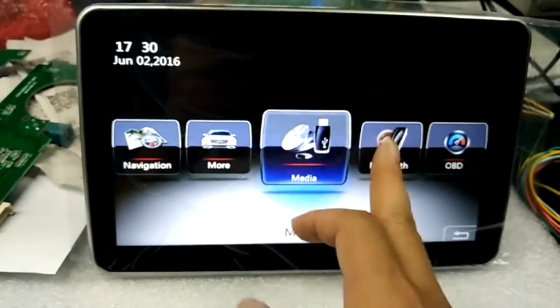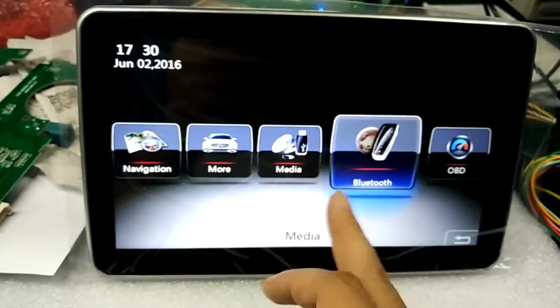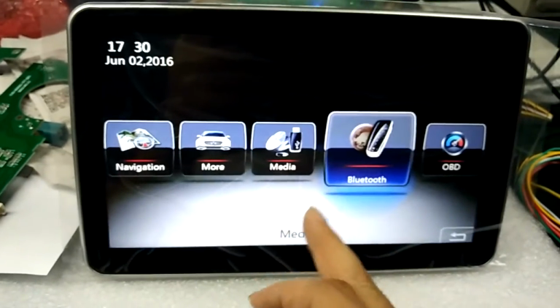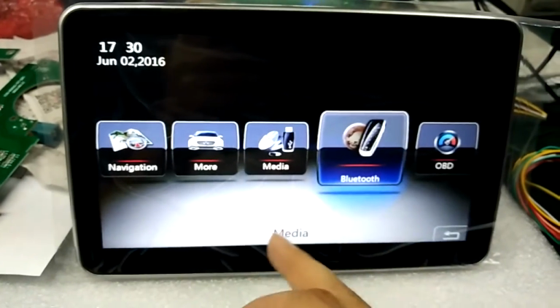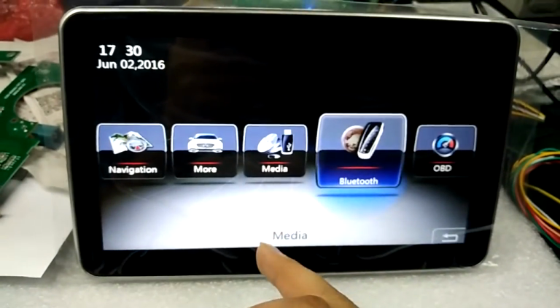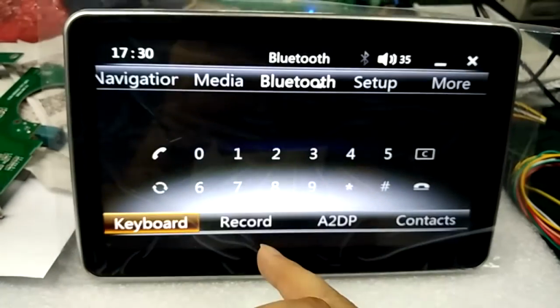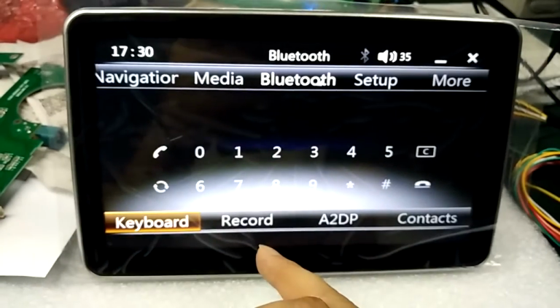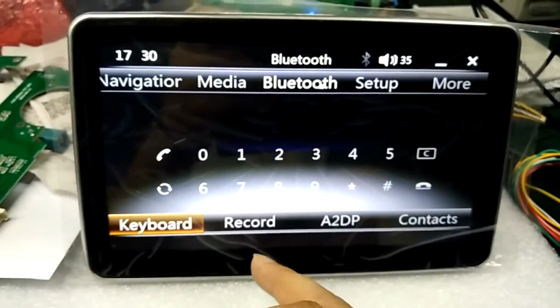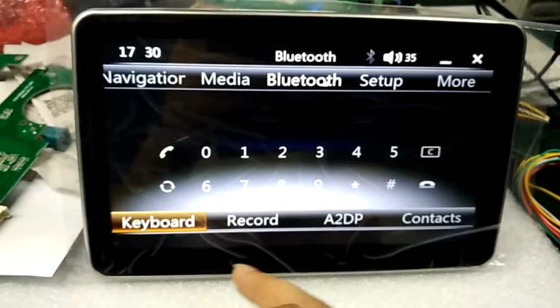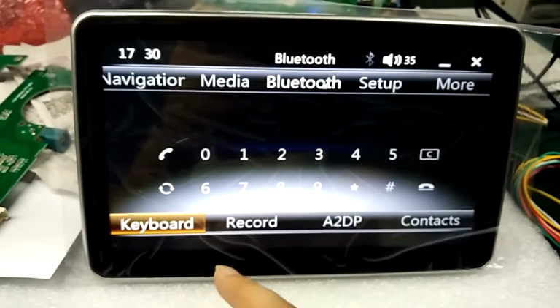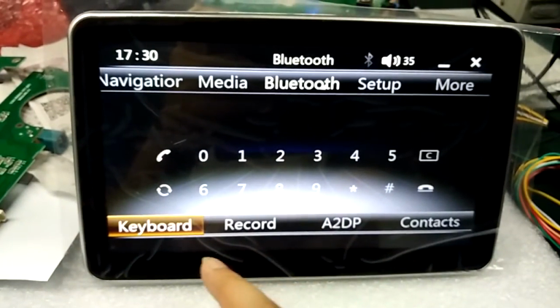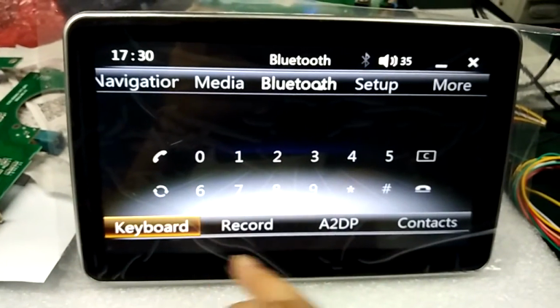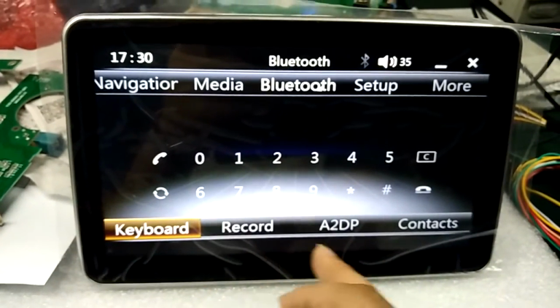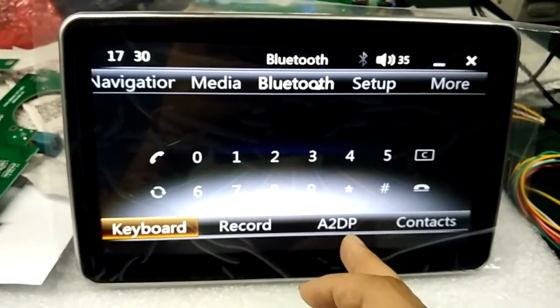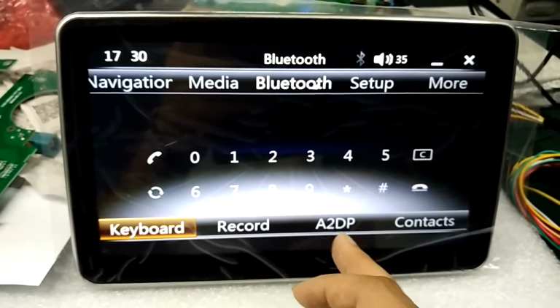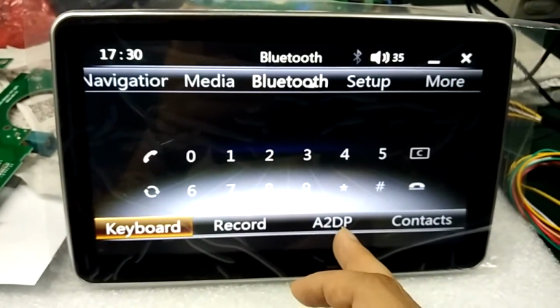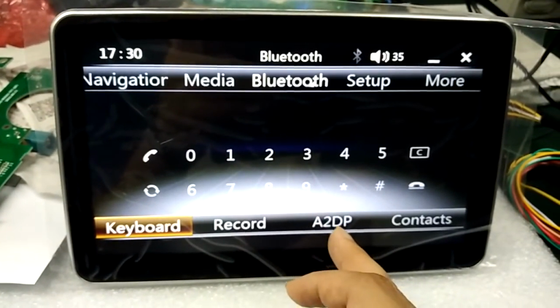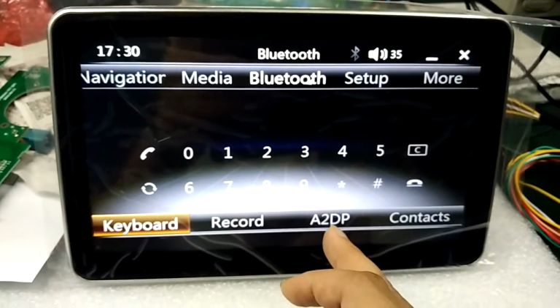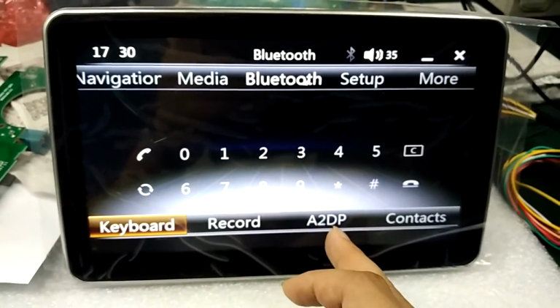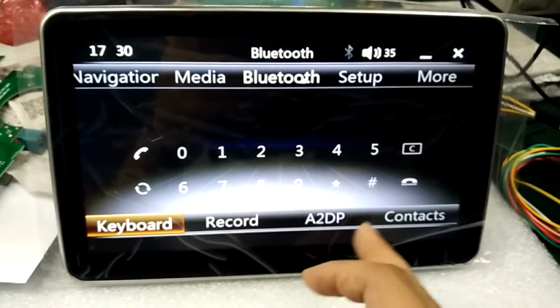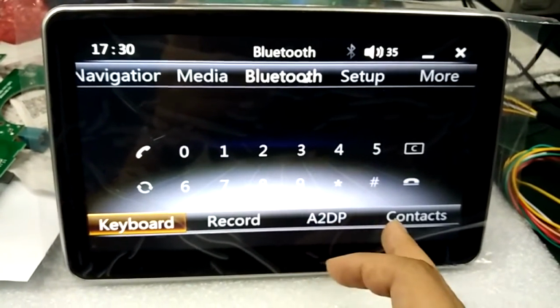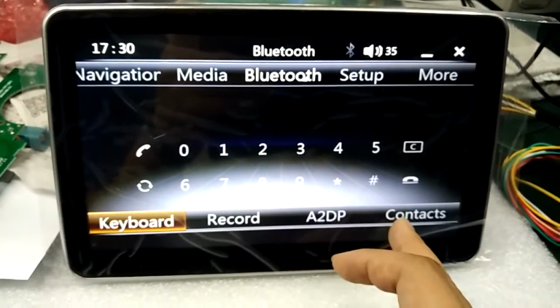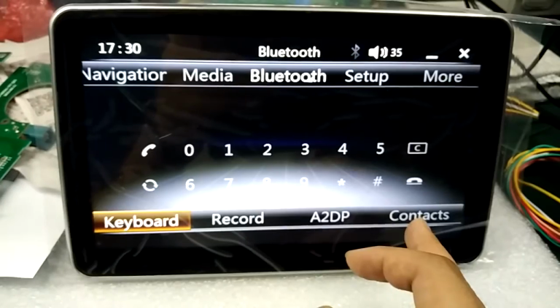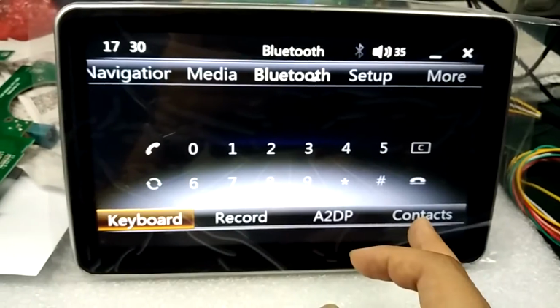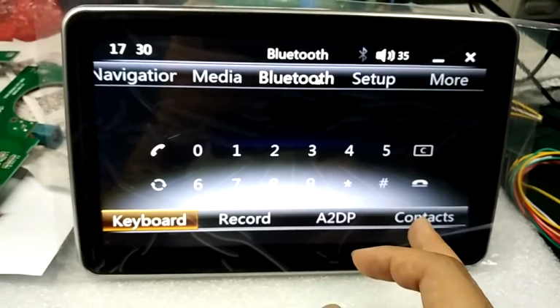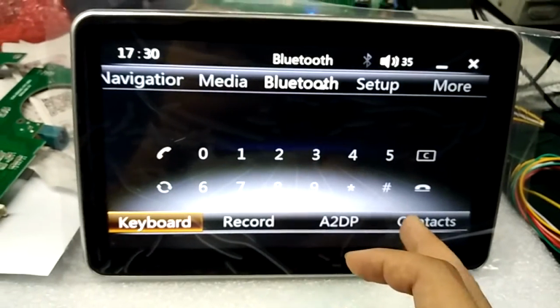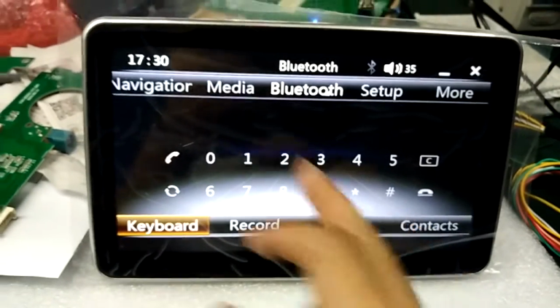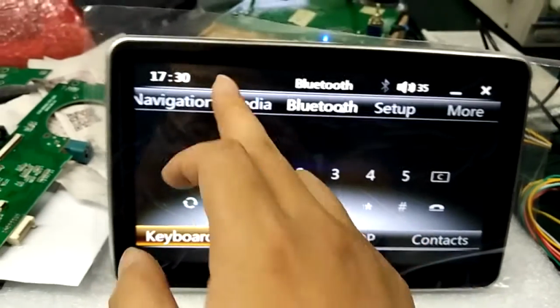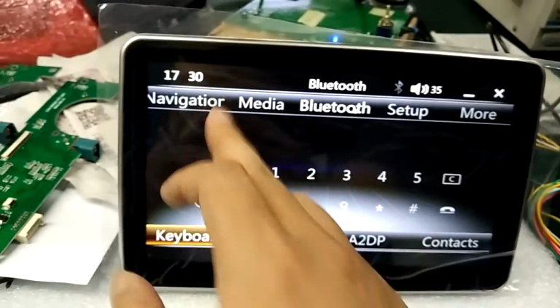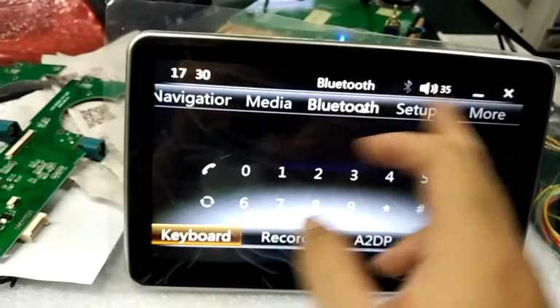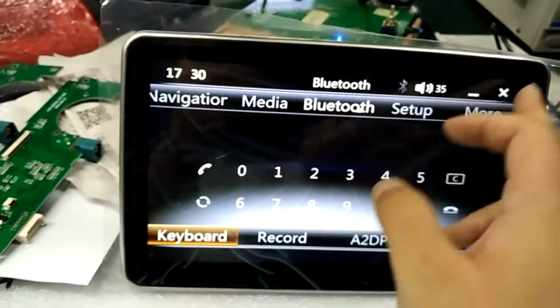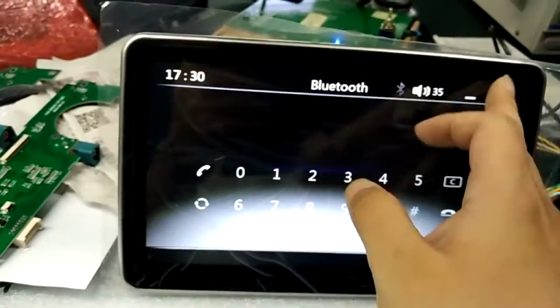This is Bluetooth. Bluetooth has the keyboard and the HTTP and the contacts. And the menu, EDC.